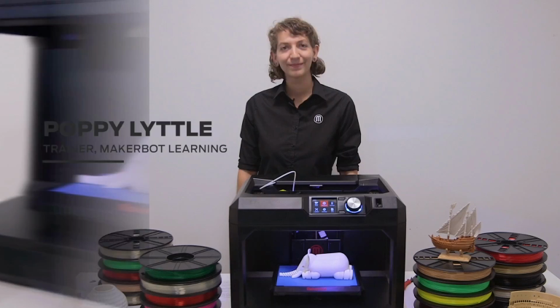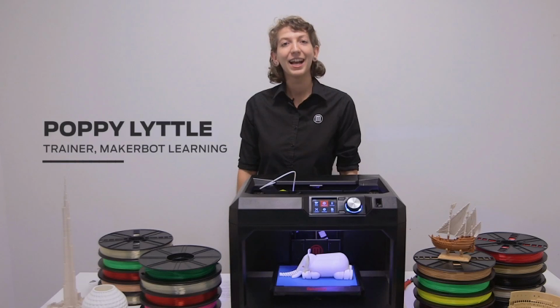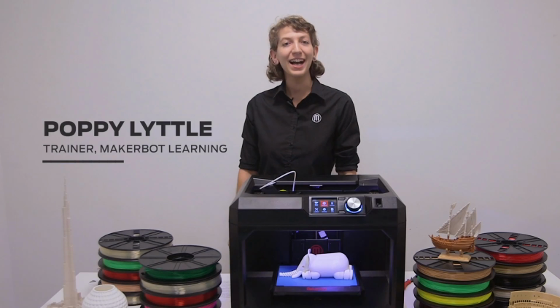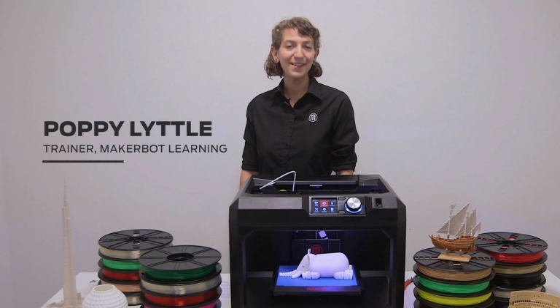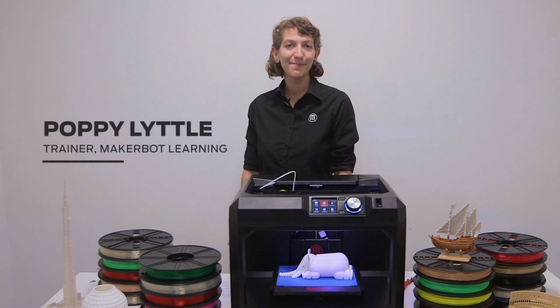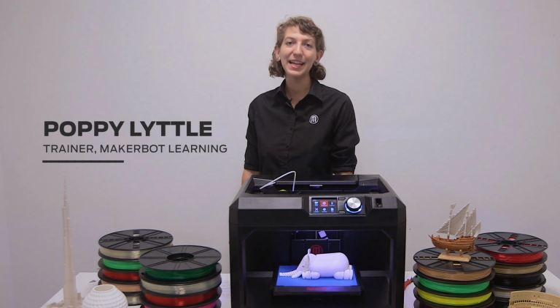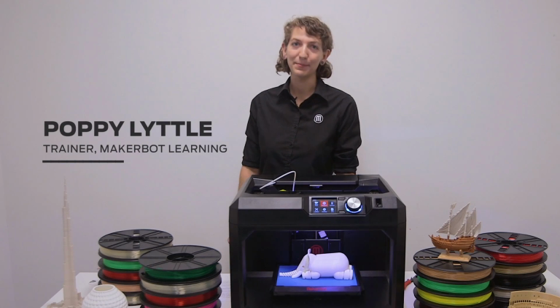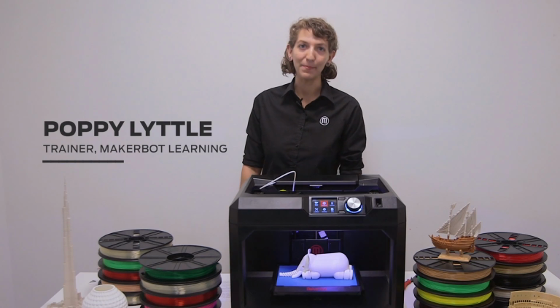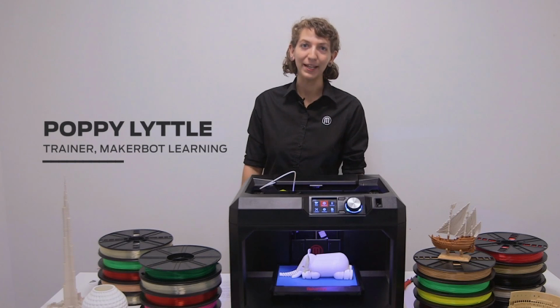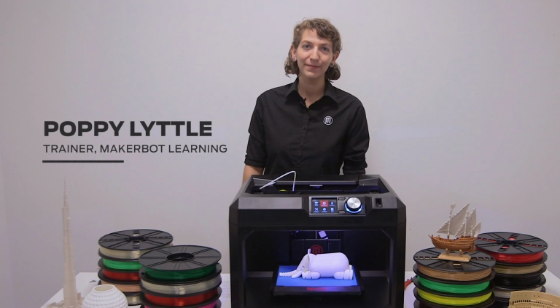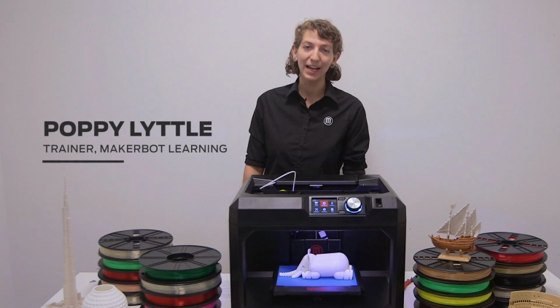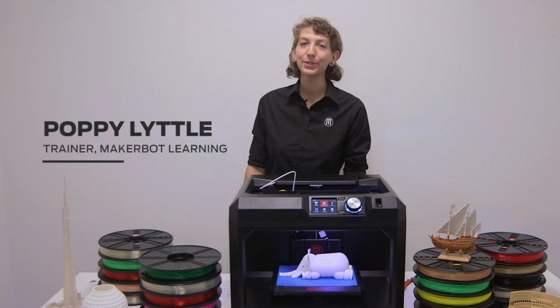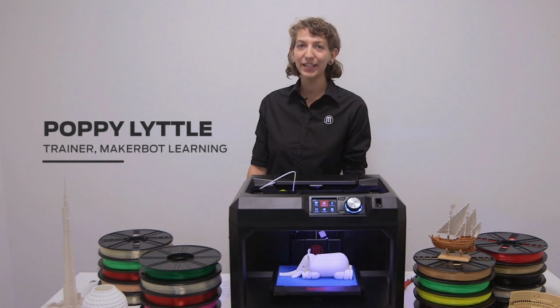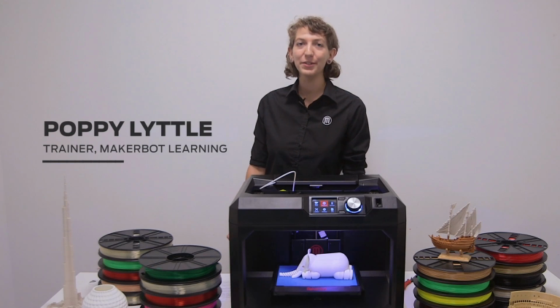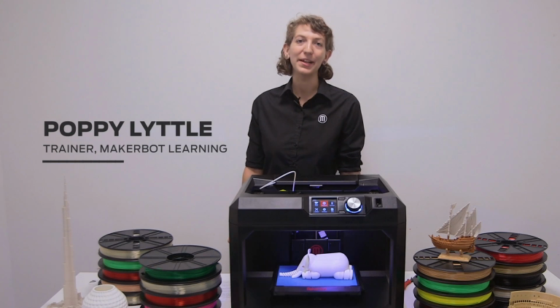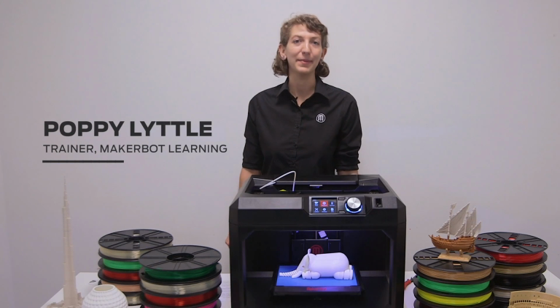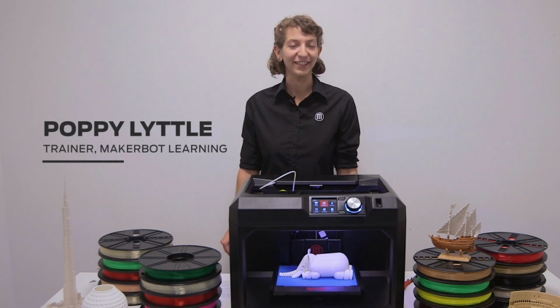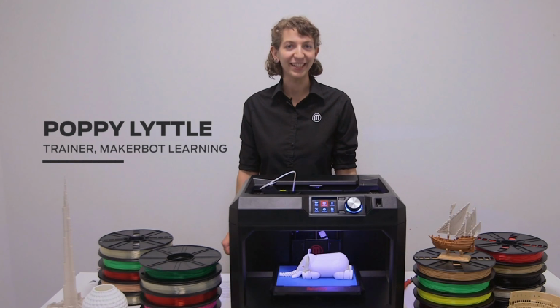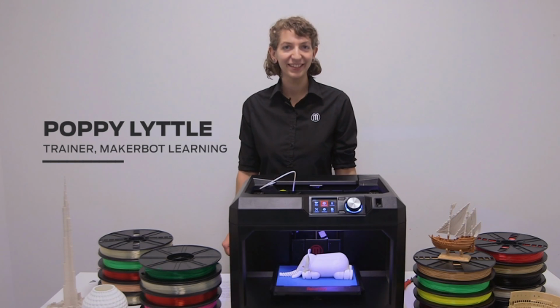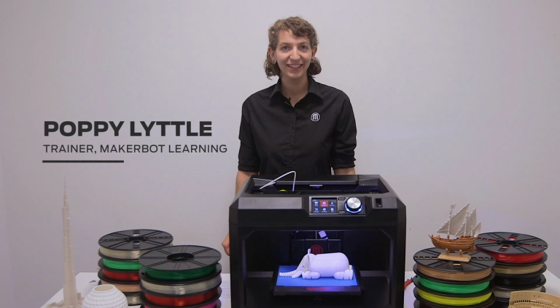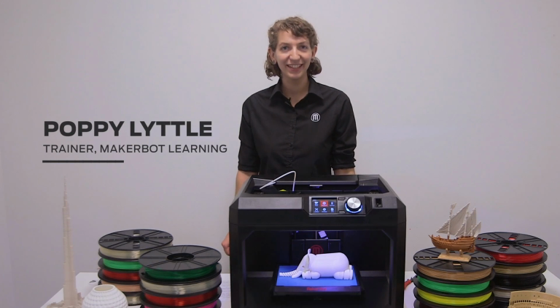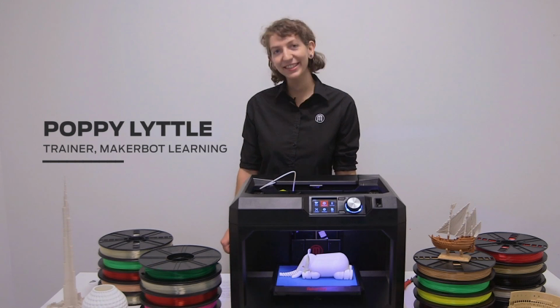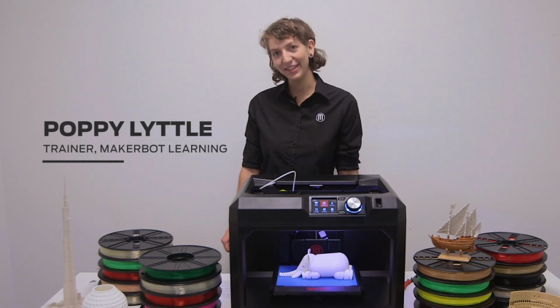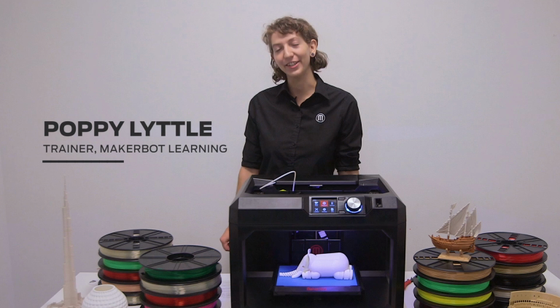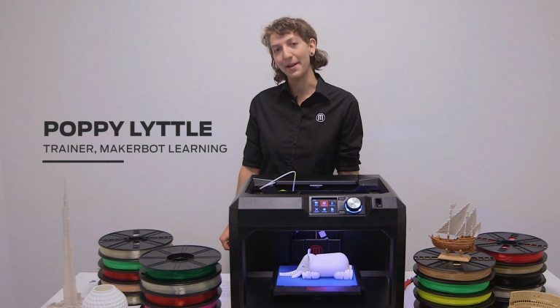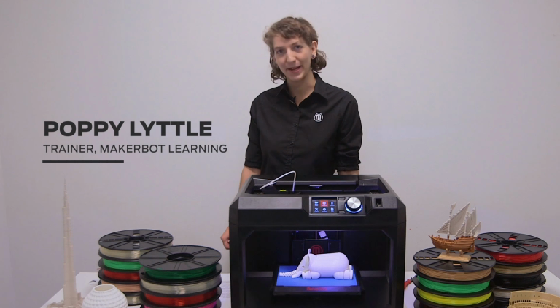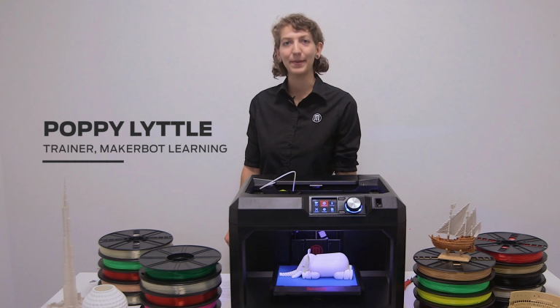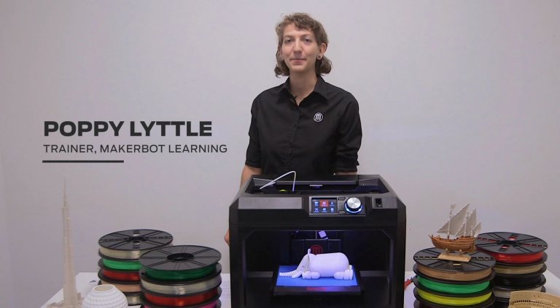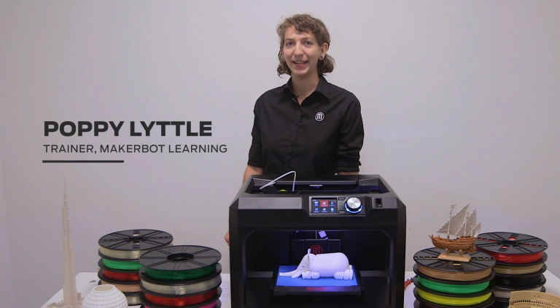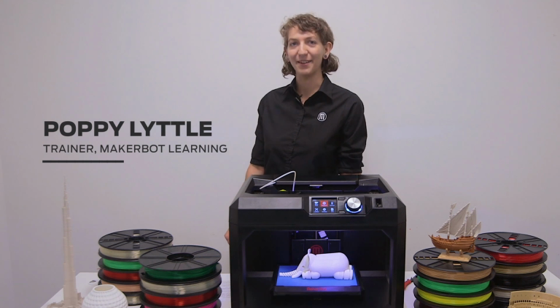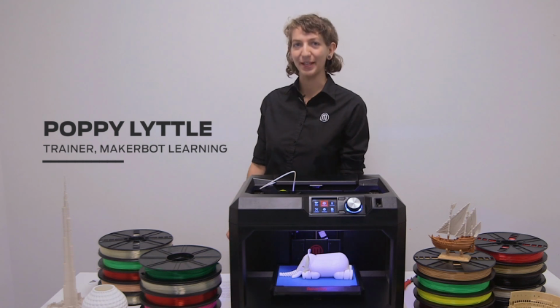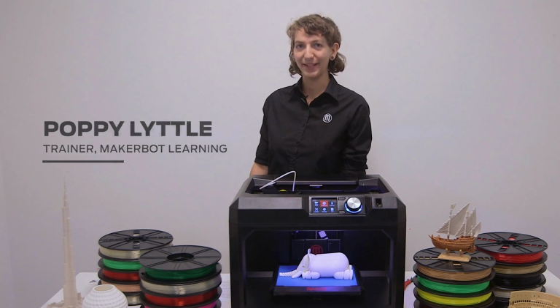Hi, my name is Poppy. I'm a trainer with MakerBot Learning. Let's take a look at MakerBot's PLA filament.